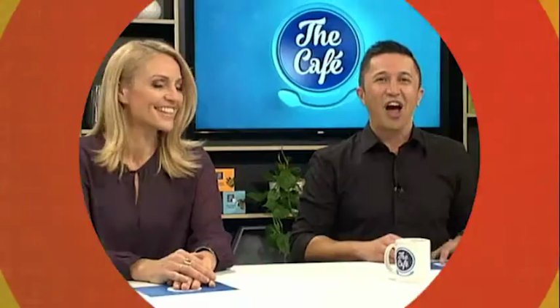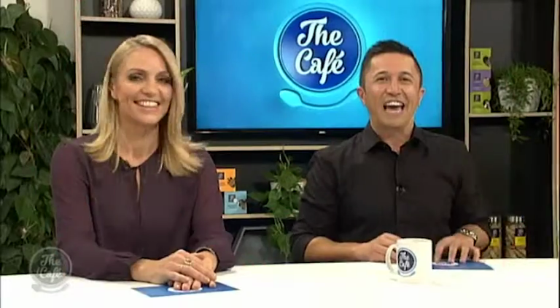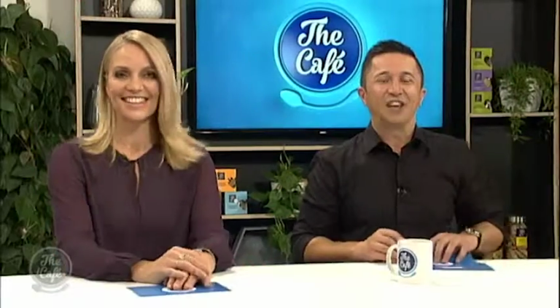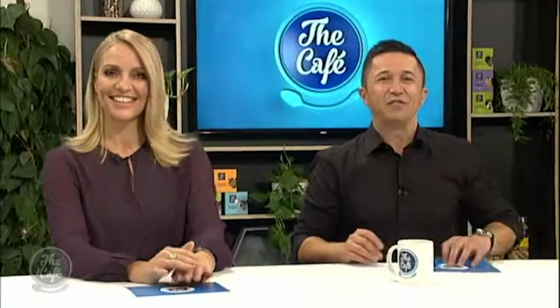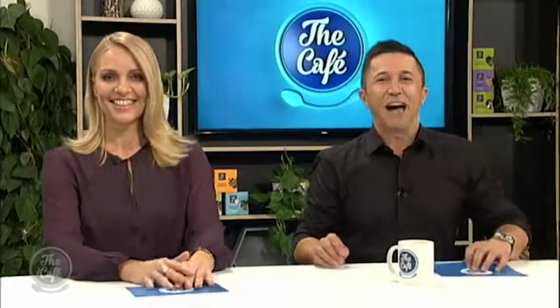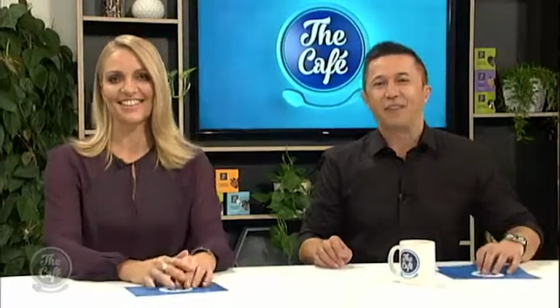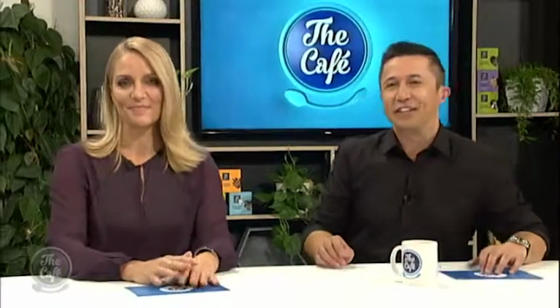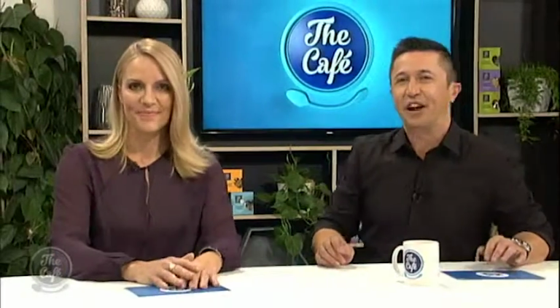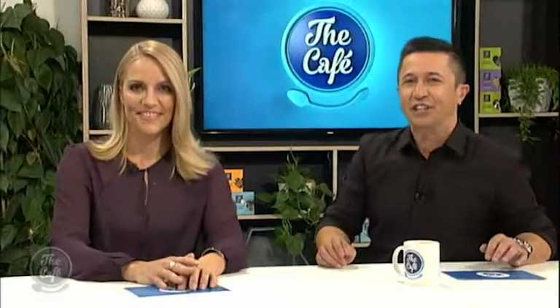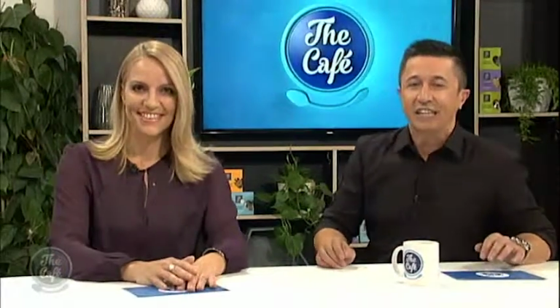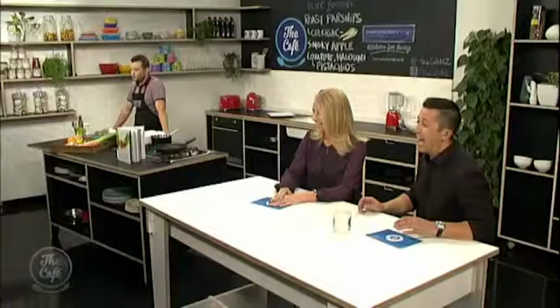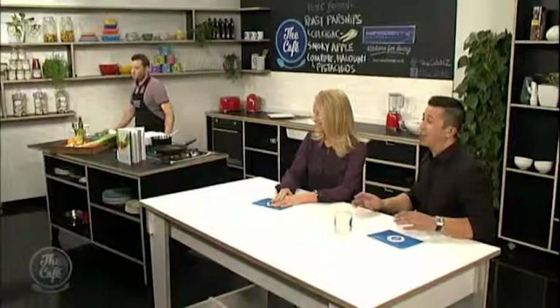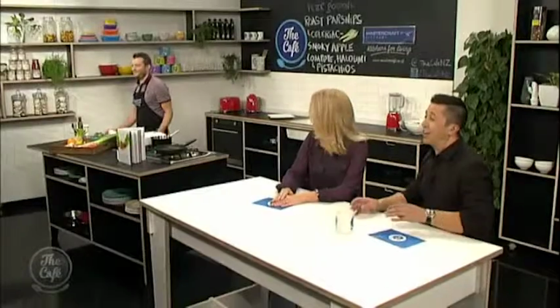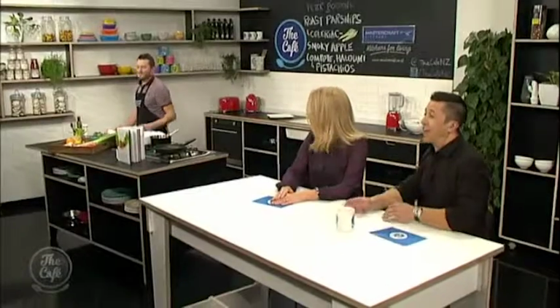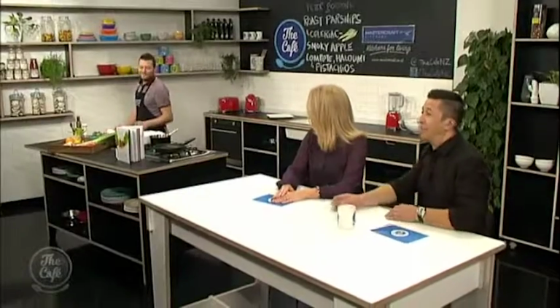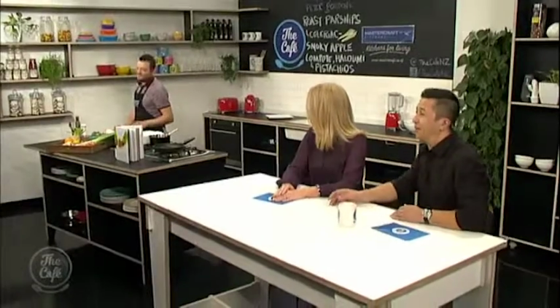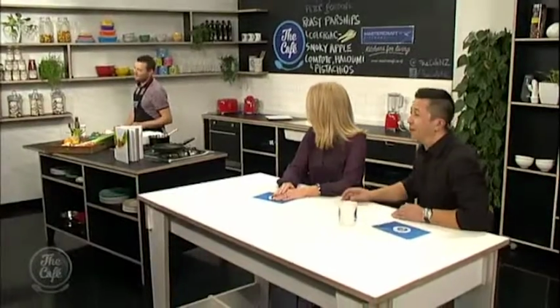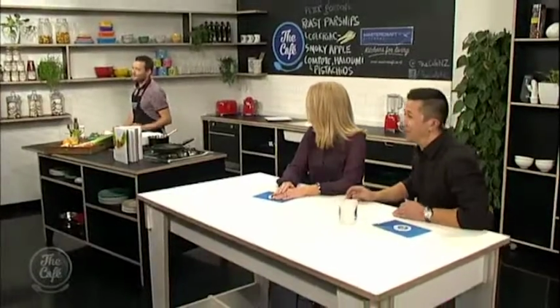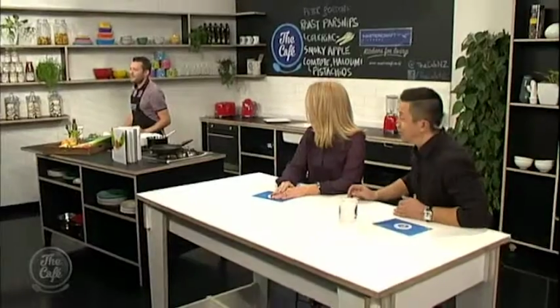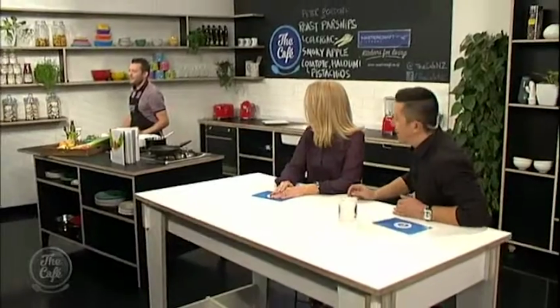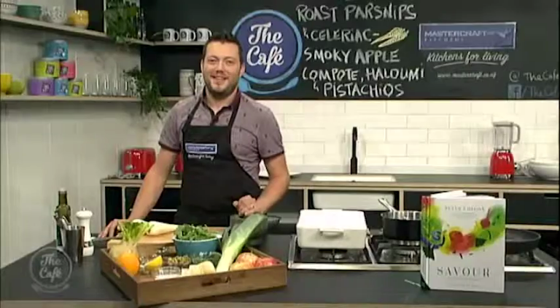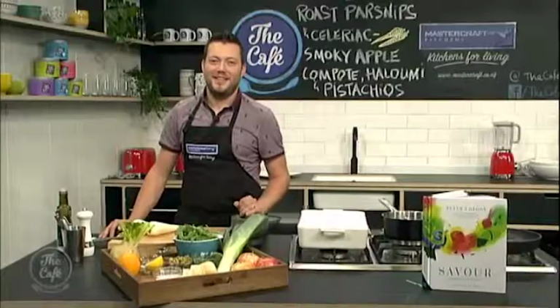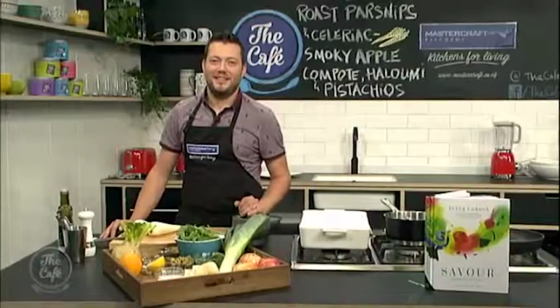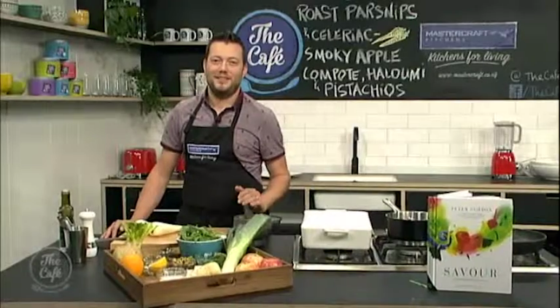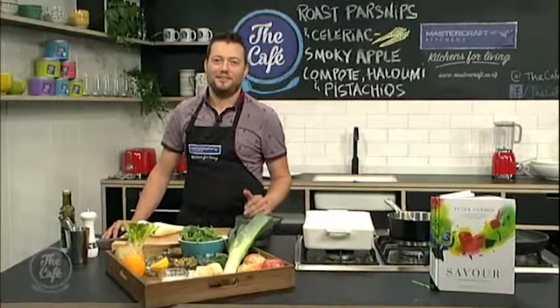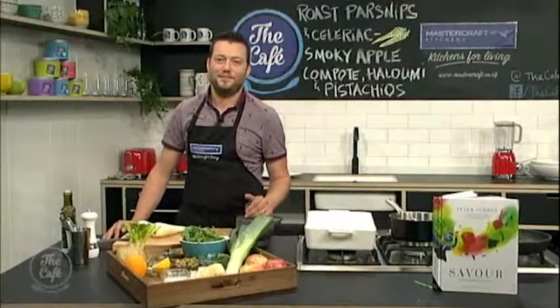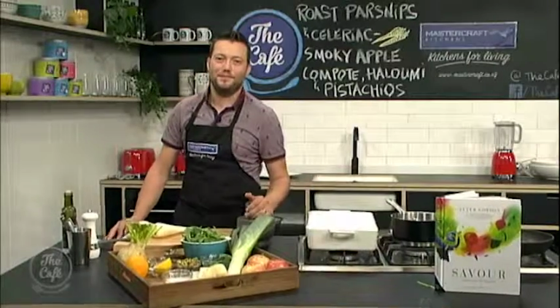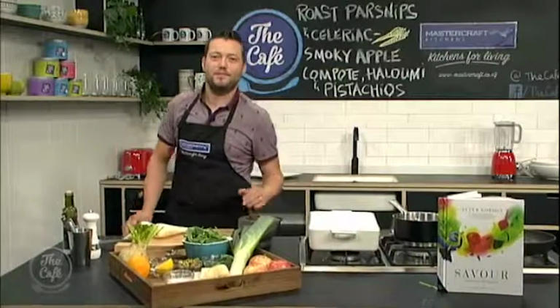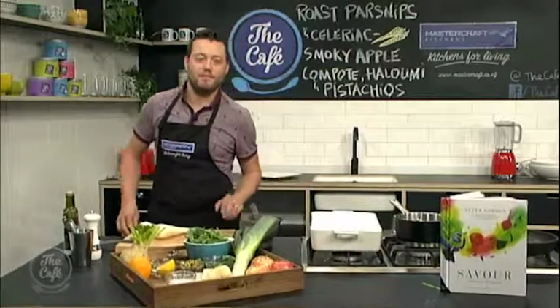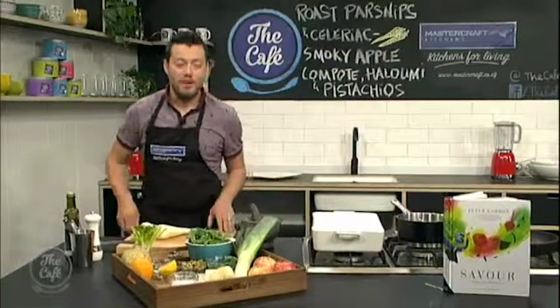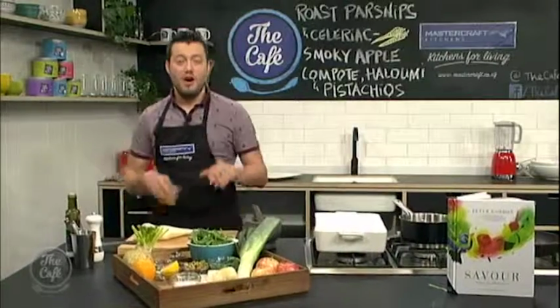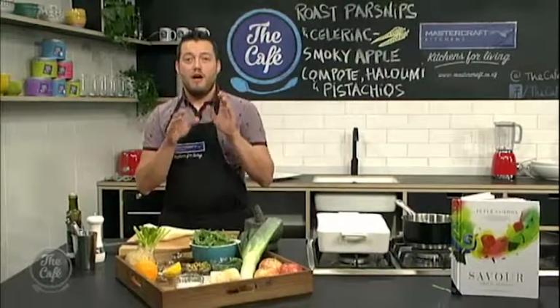Okay, it's over to Mark in the Mastercraft kitchen, and you're cooking our guest Peter Gordon's recipe today from his book, Savor. What are you cooking, Mark? And no pressure.